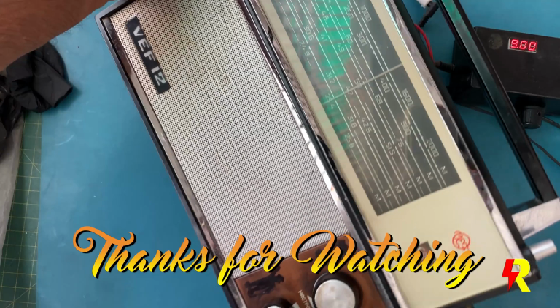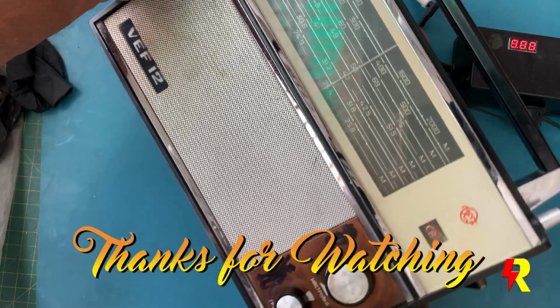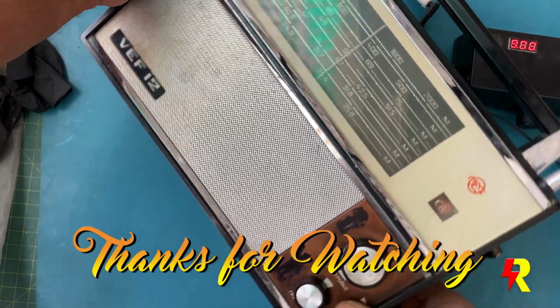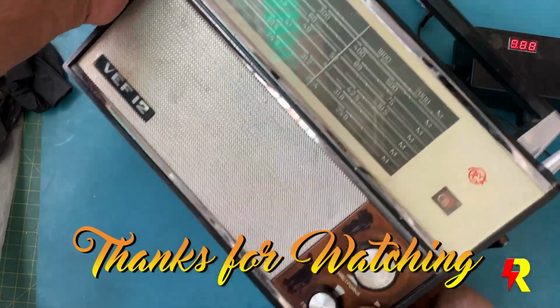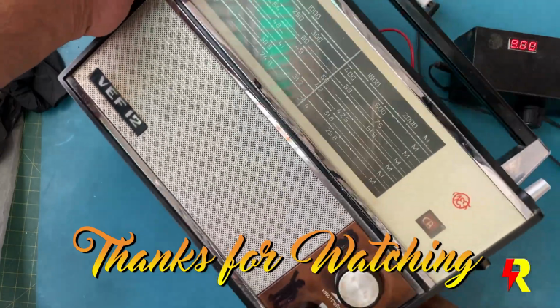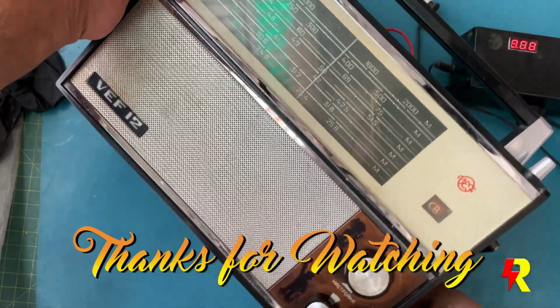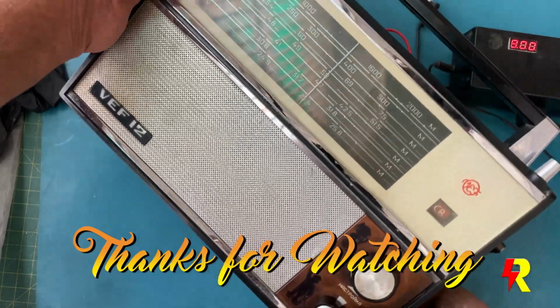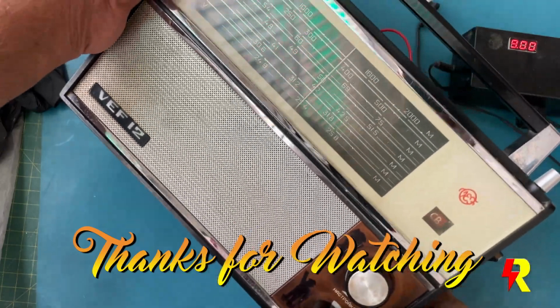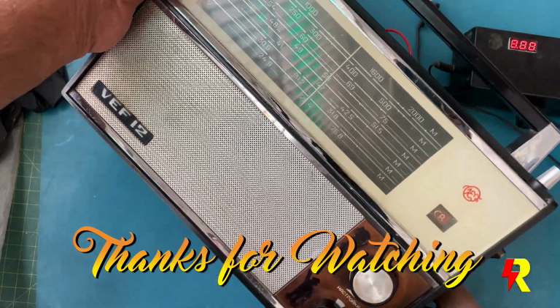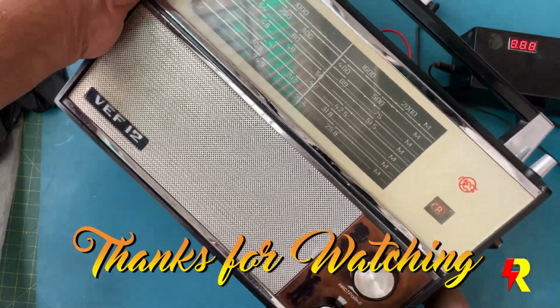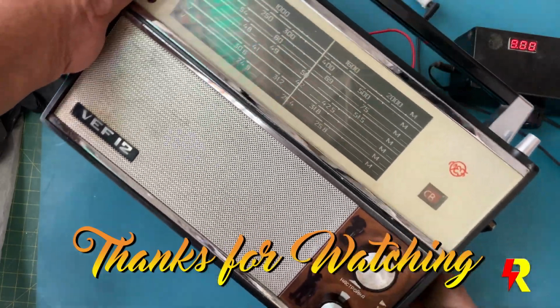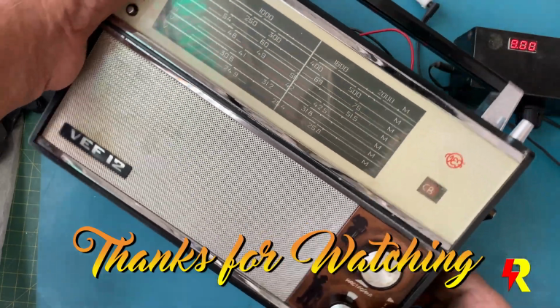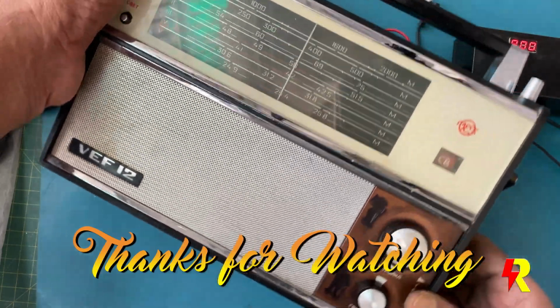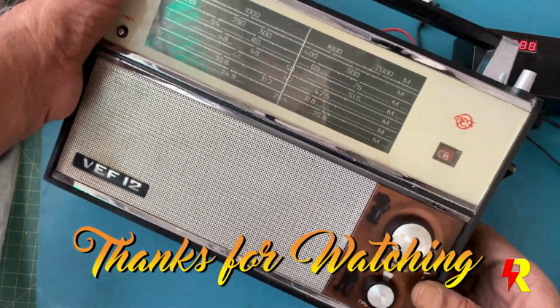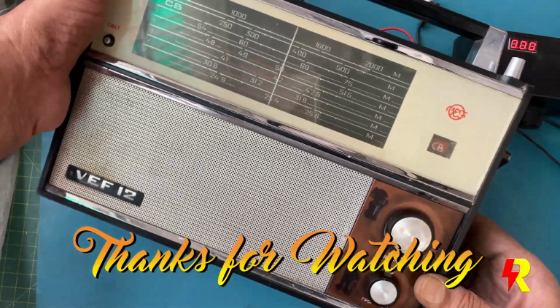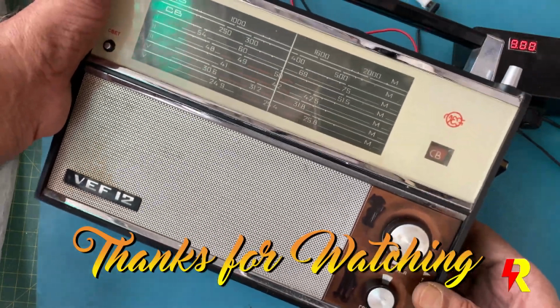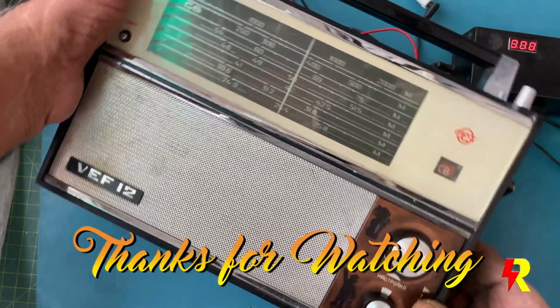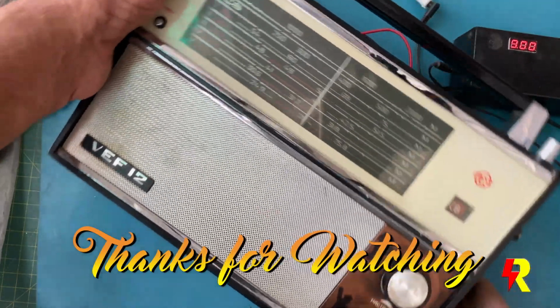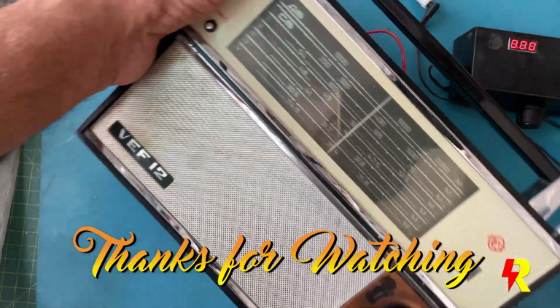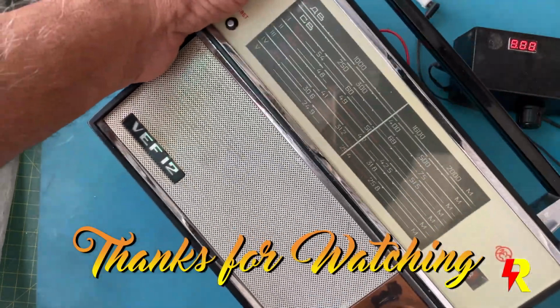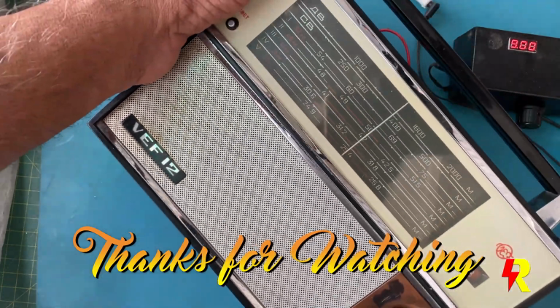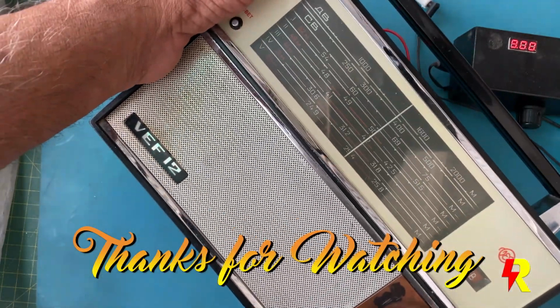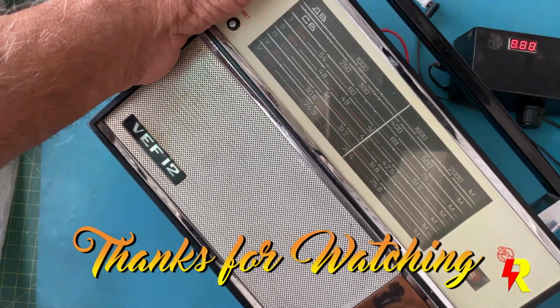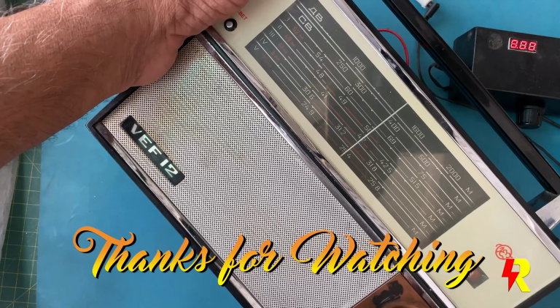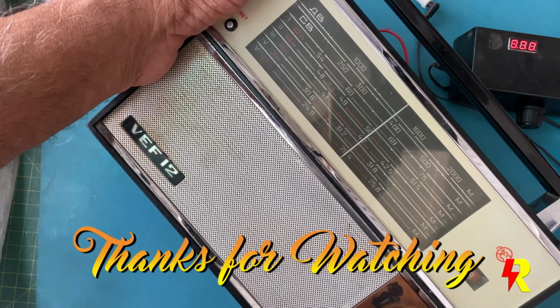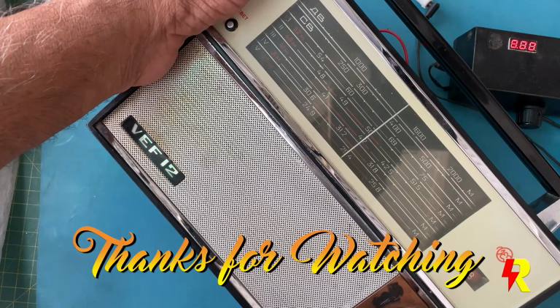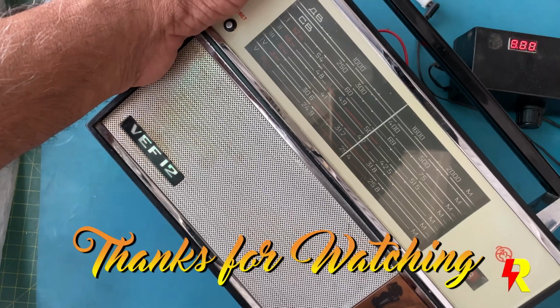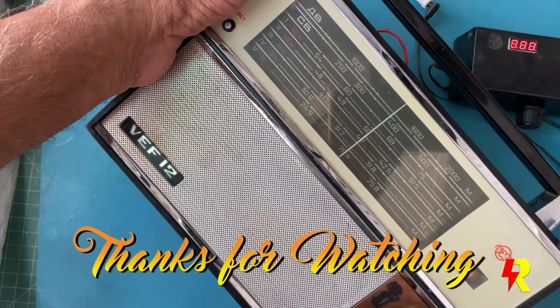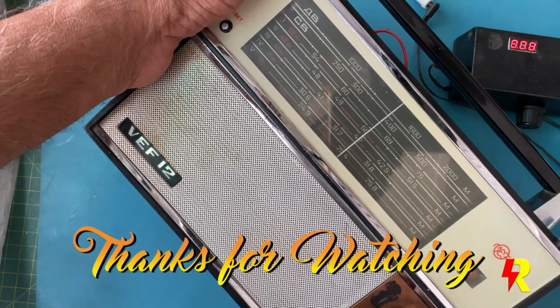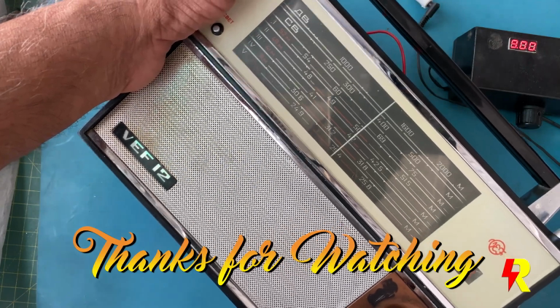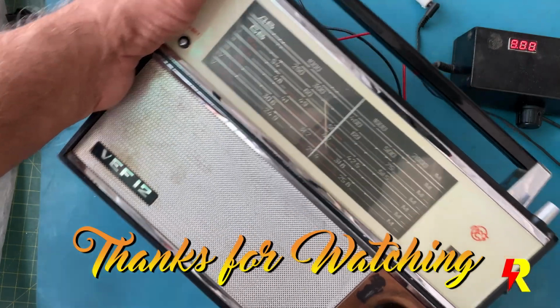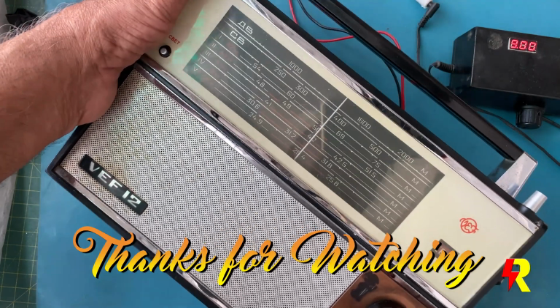I hope you liked this video. Do see my other videos on vintage radios and electronics. Thanks for watching.